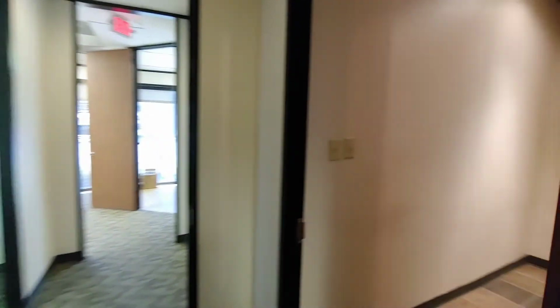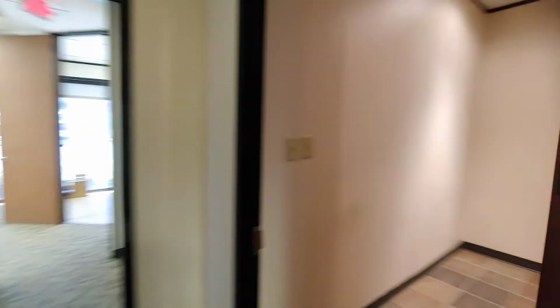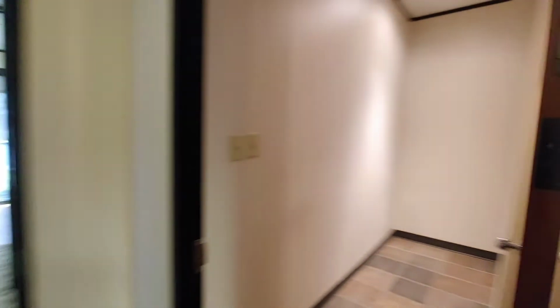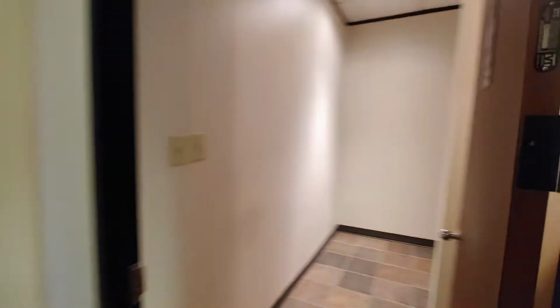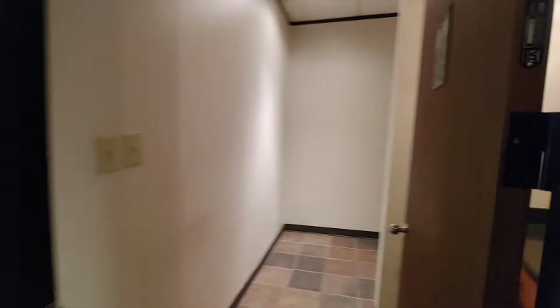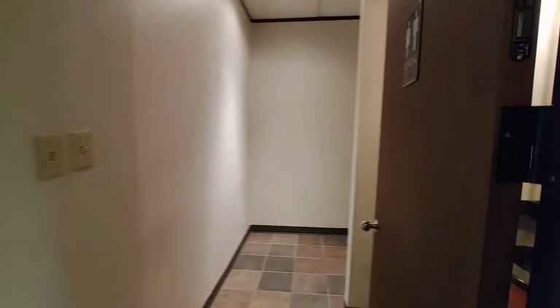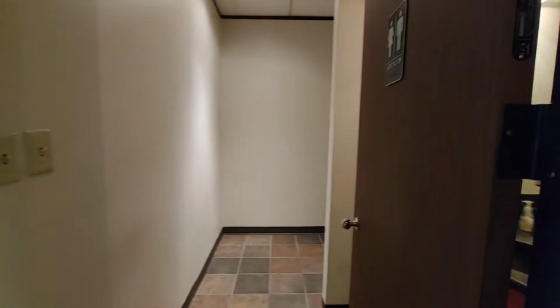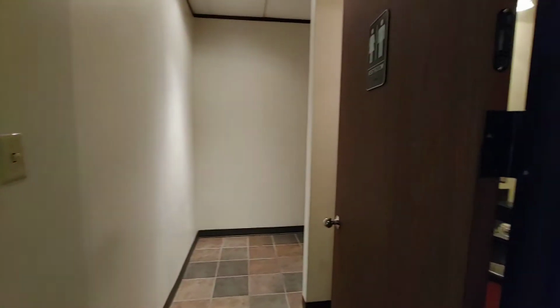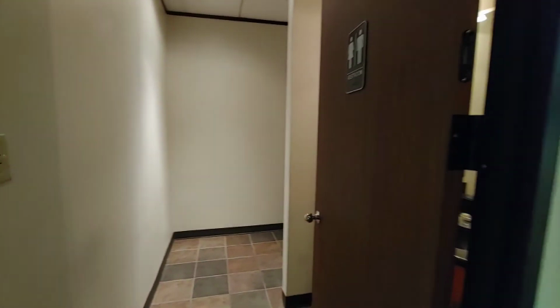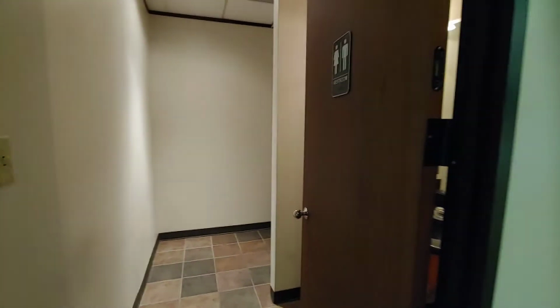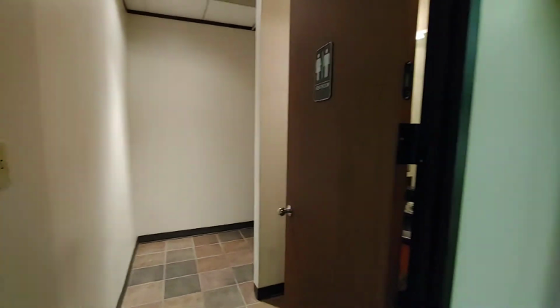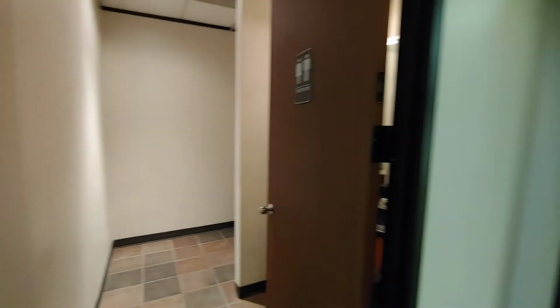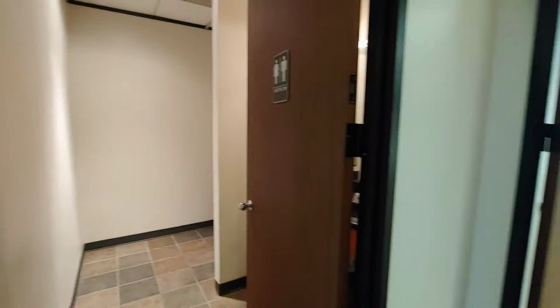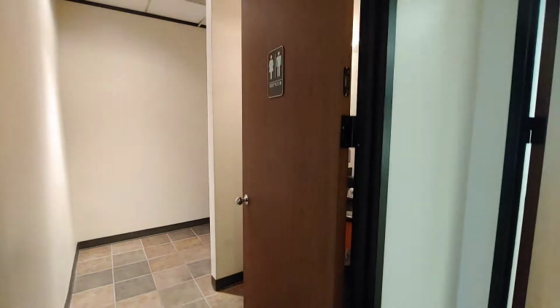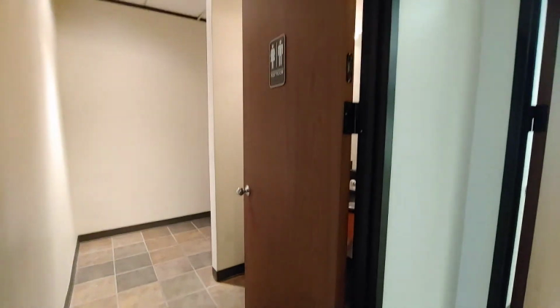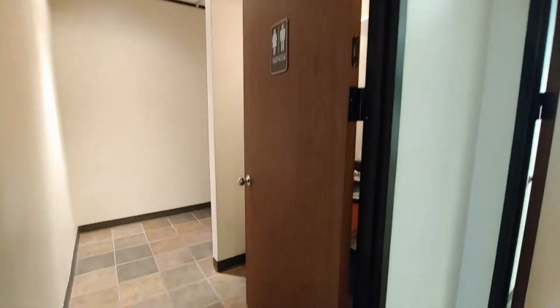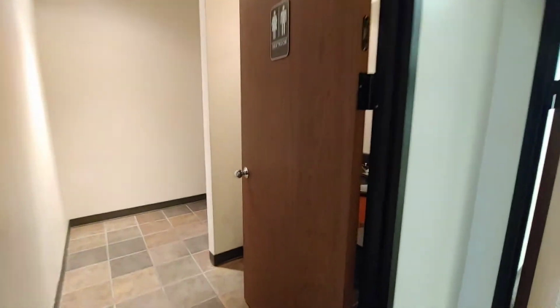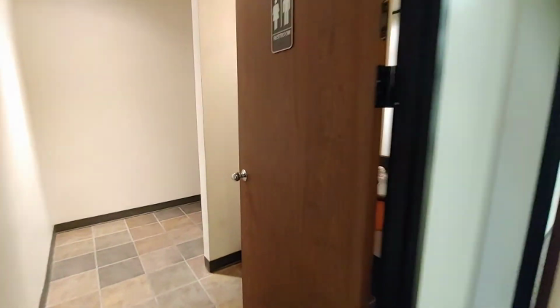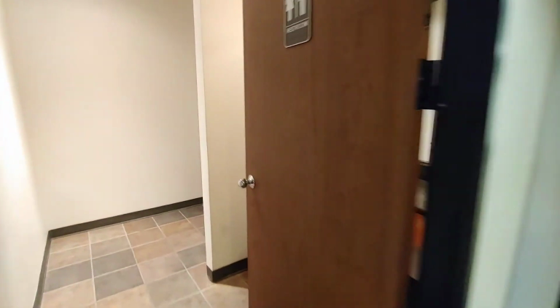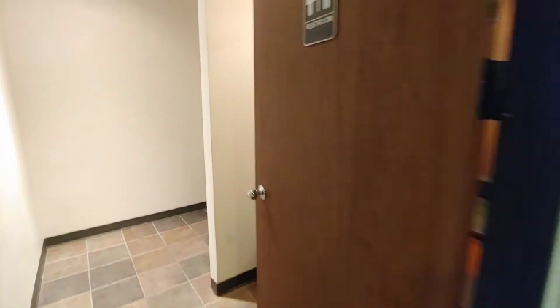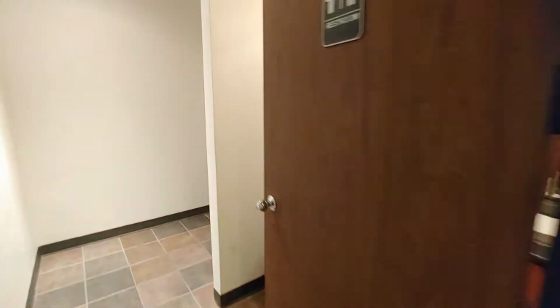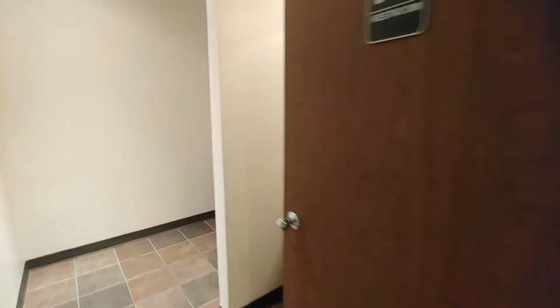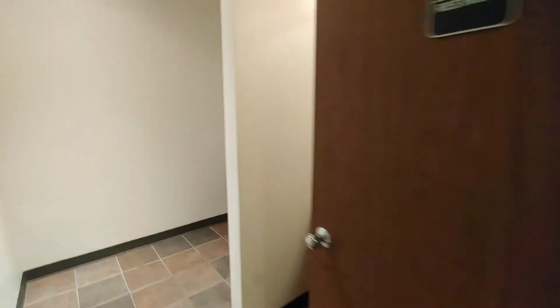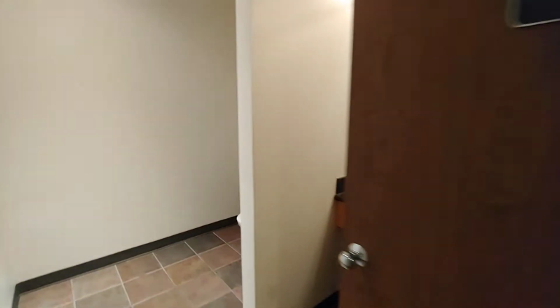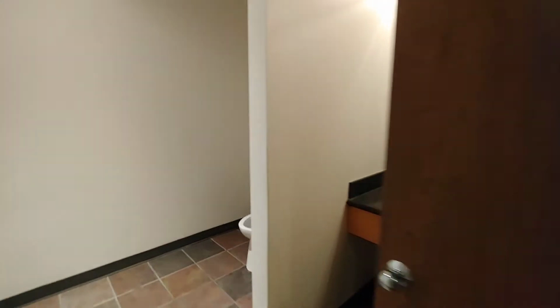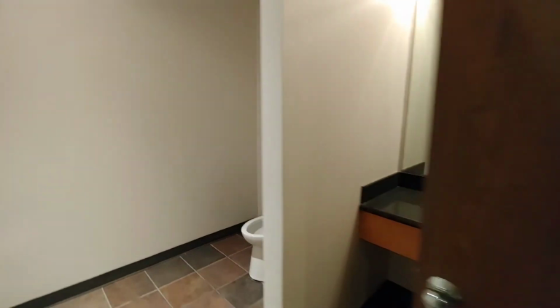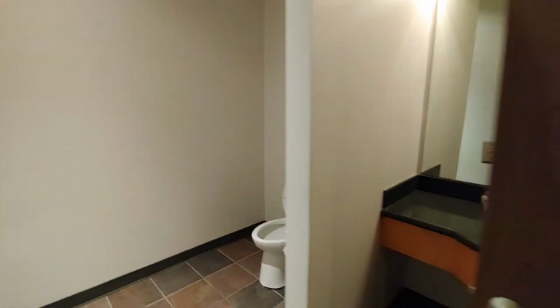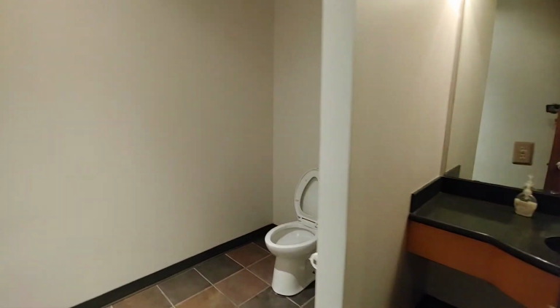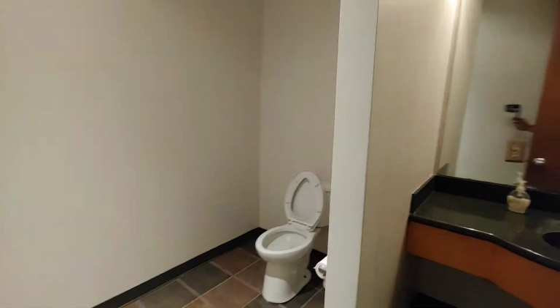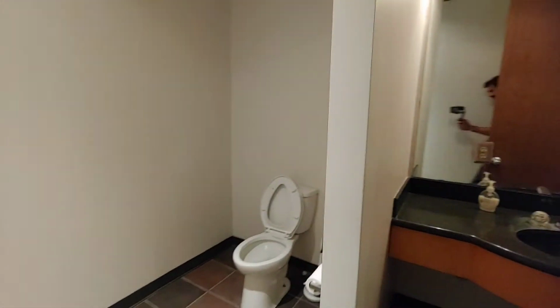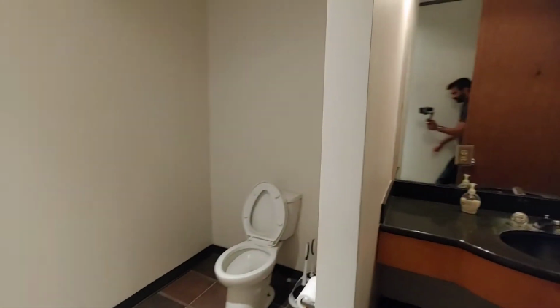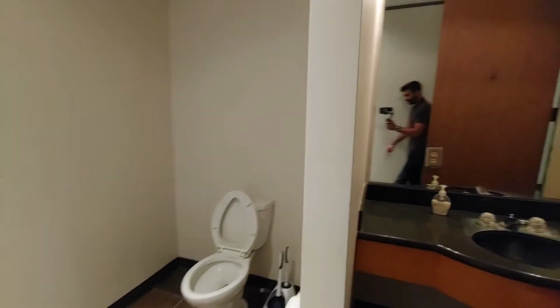Let's visit the restroom first — and this is the restroom.